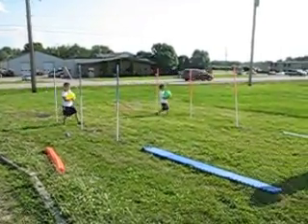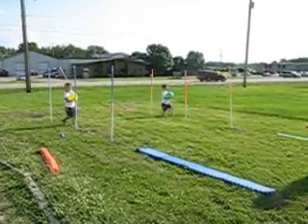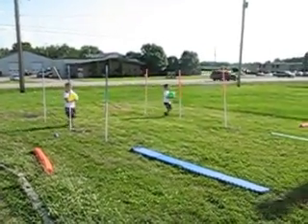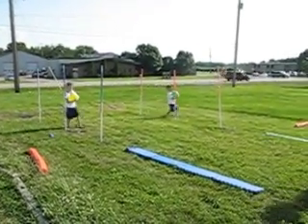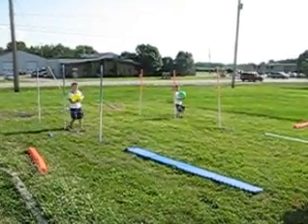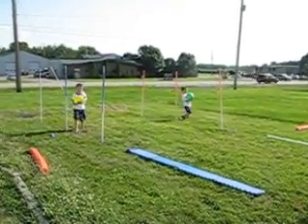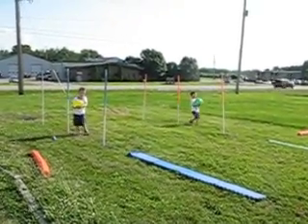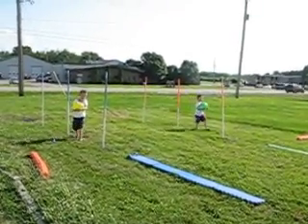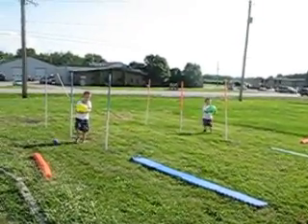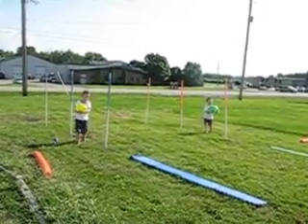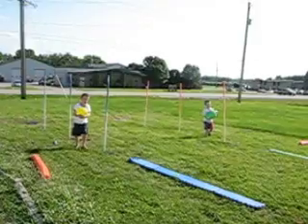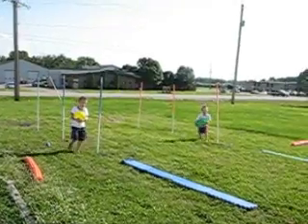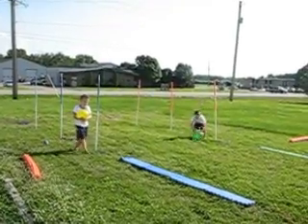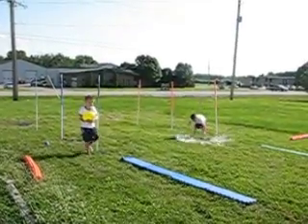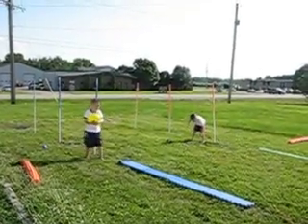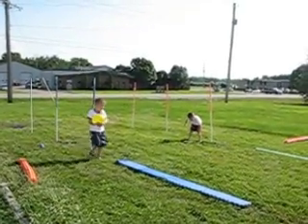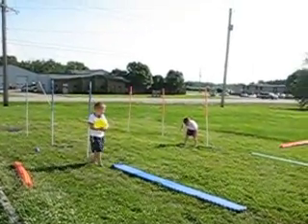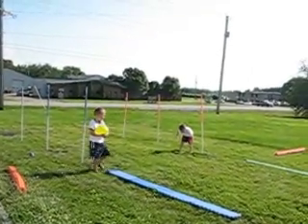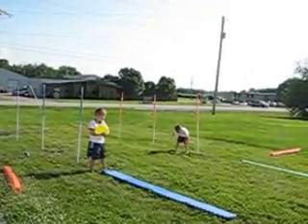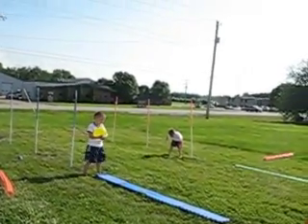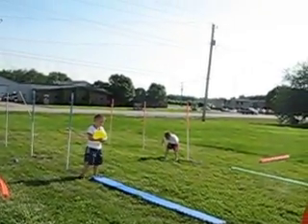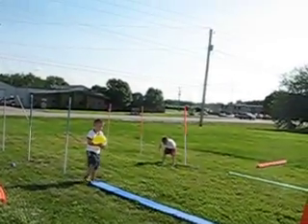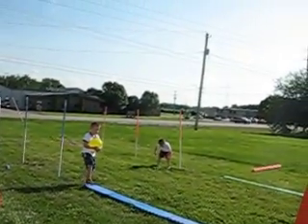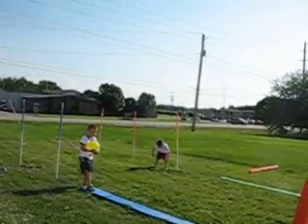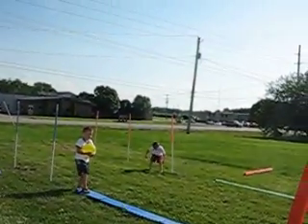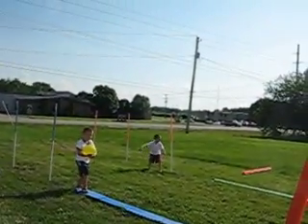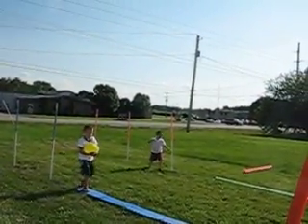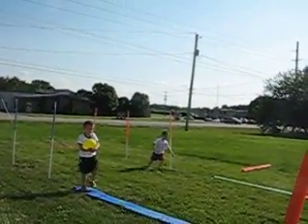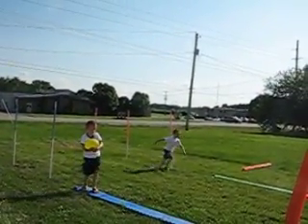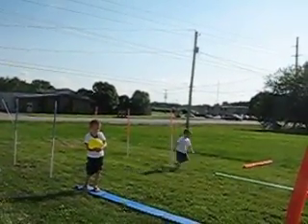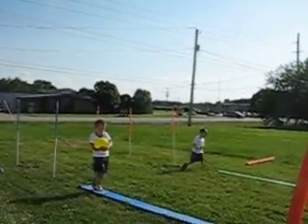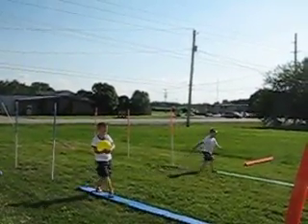Hey, don't worry about the balance beam, just do your best, but if you flip off, just go! Keep going, Cray! All you gotta do is get it there, and you'll be tied!